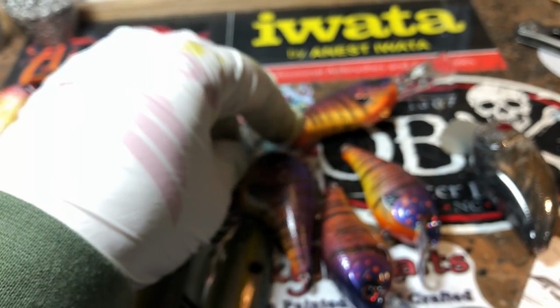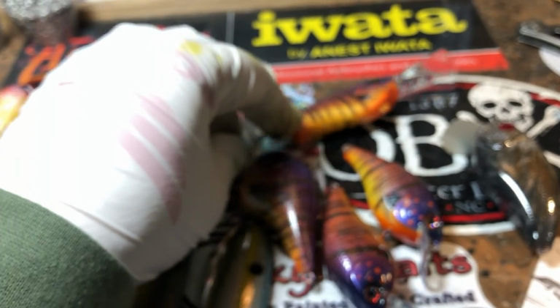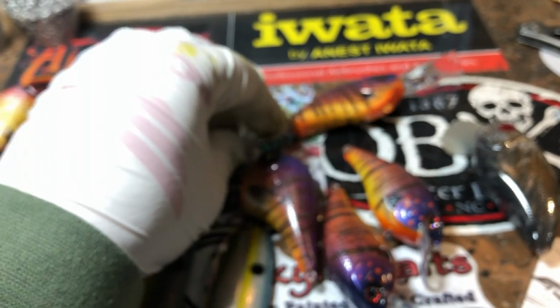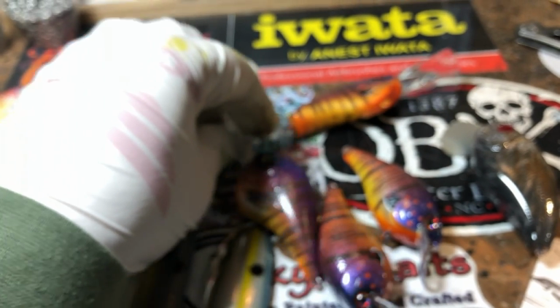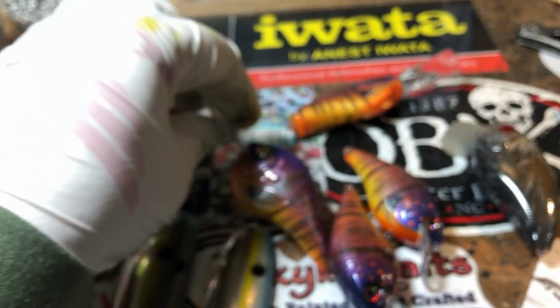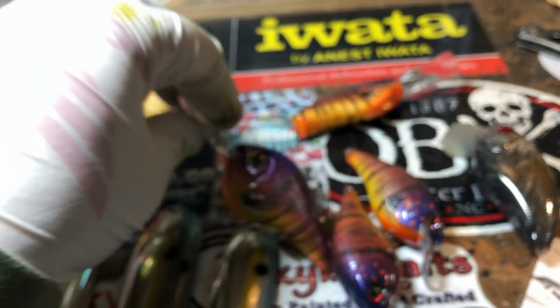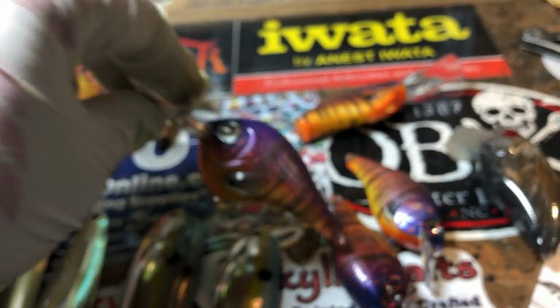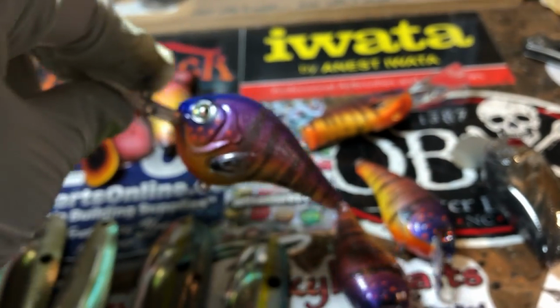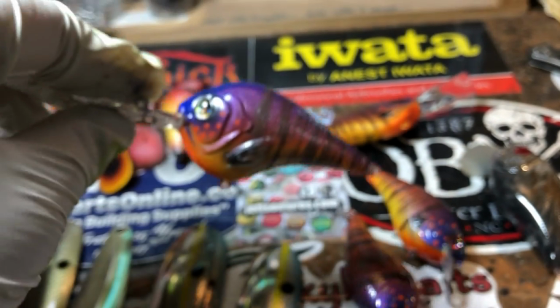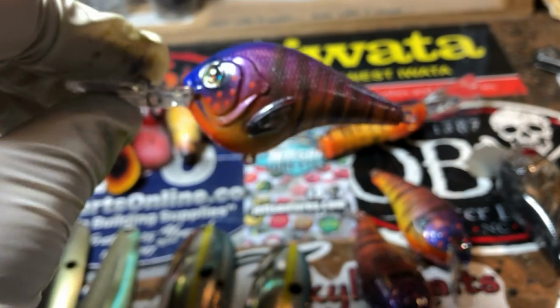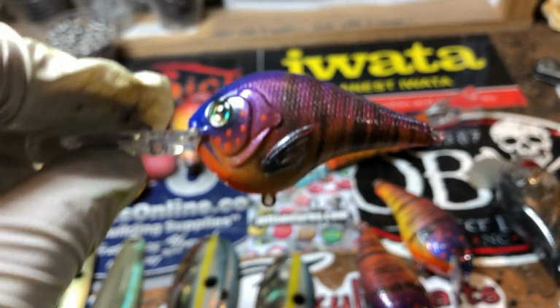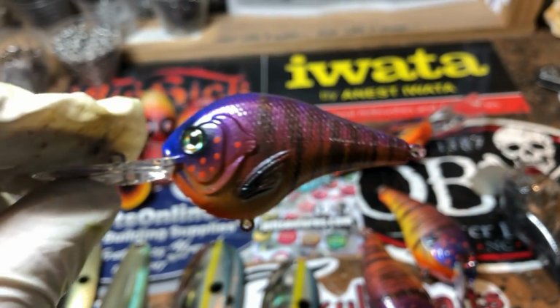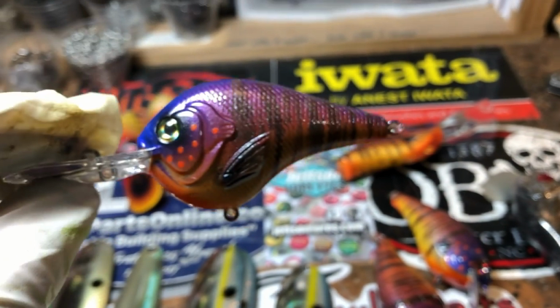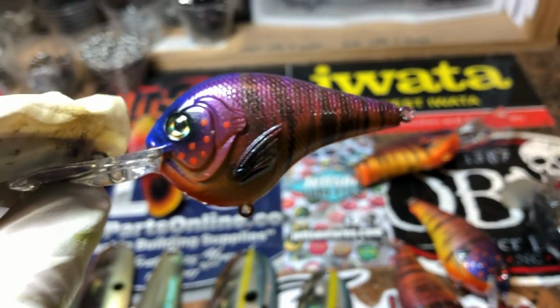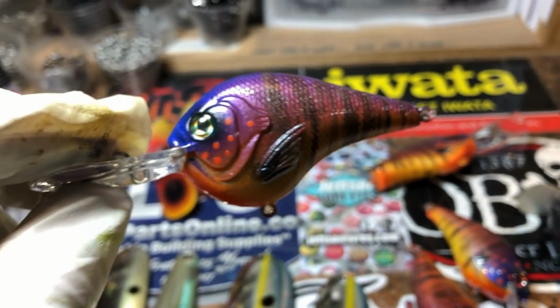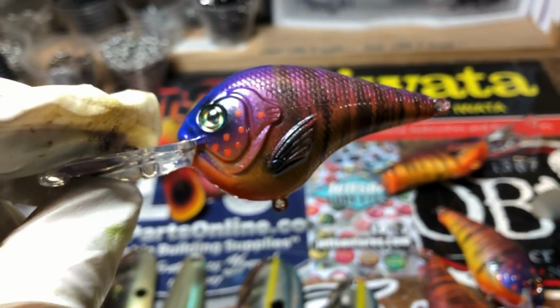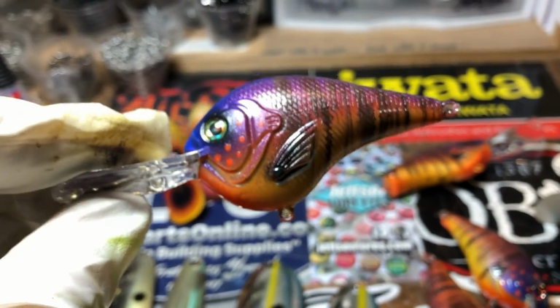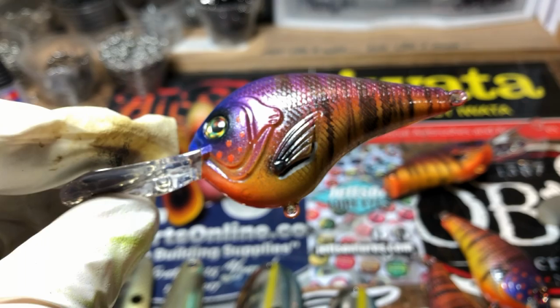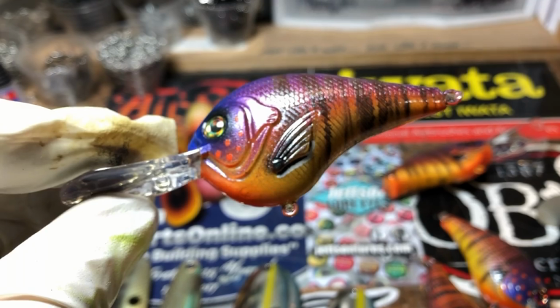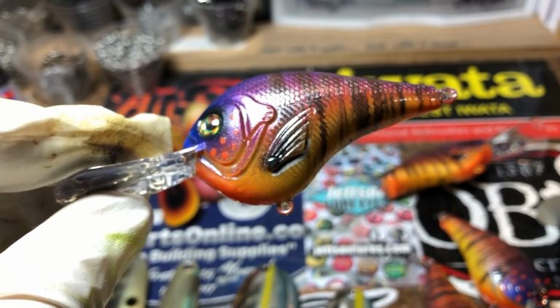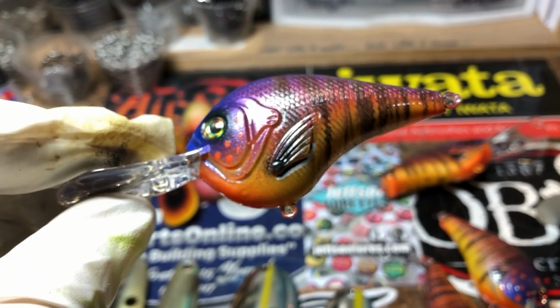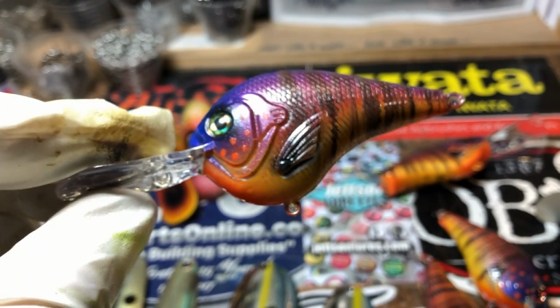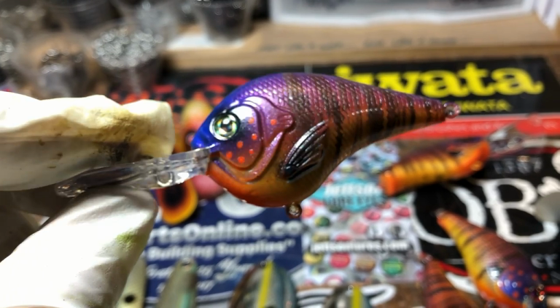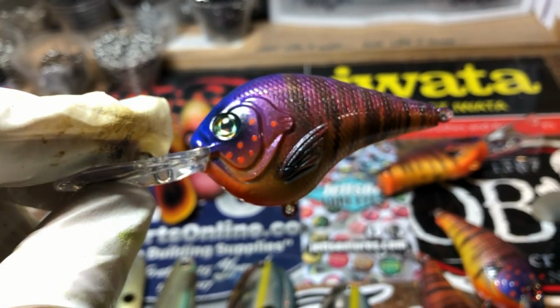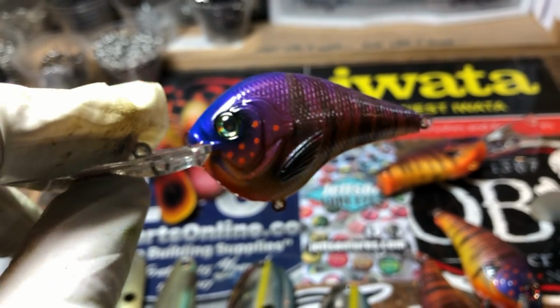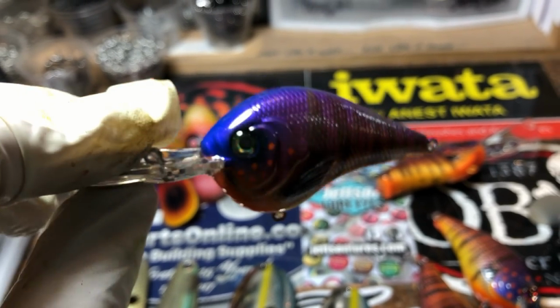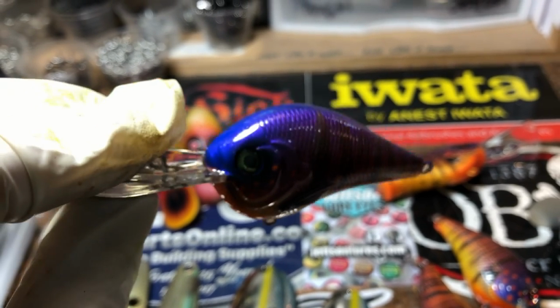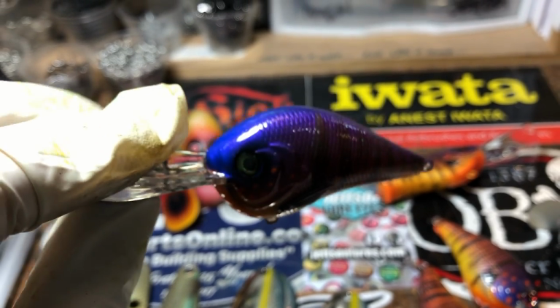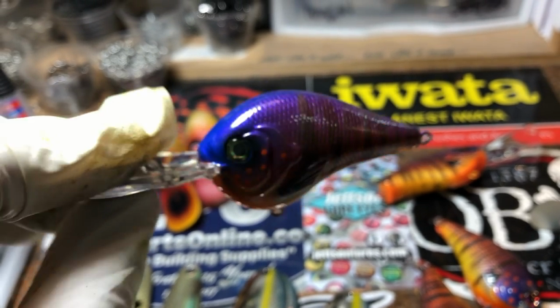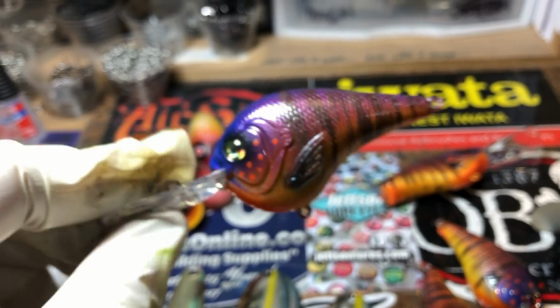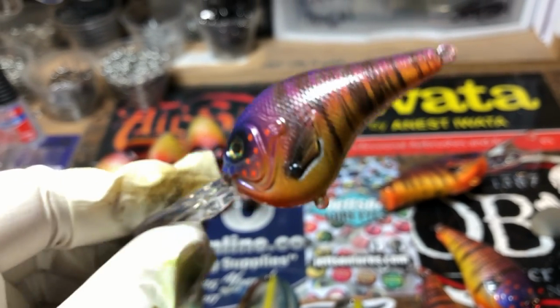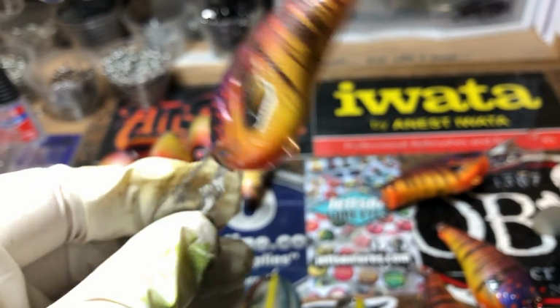Sassy gills — got a few of those going out this morning.